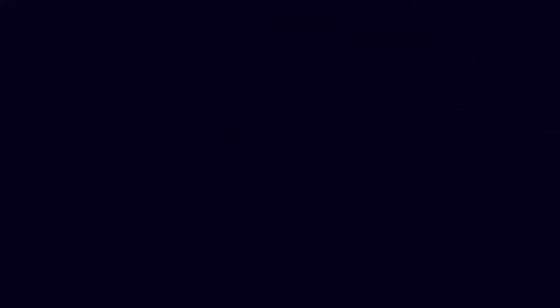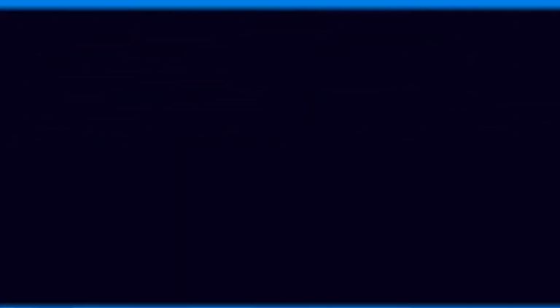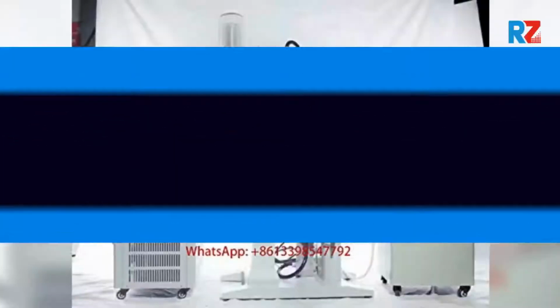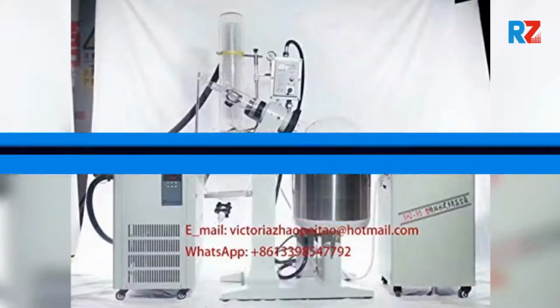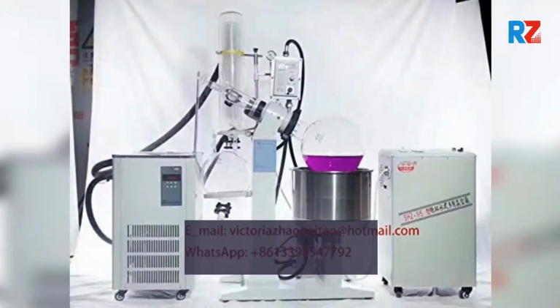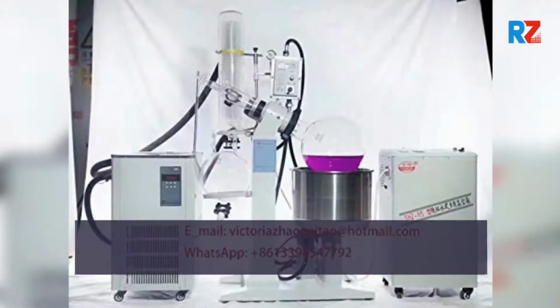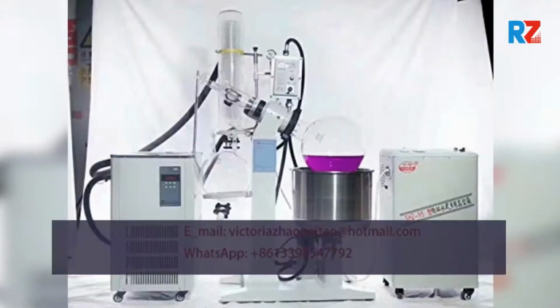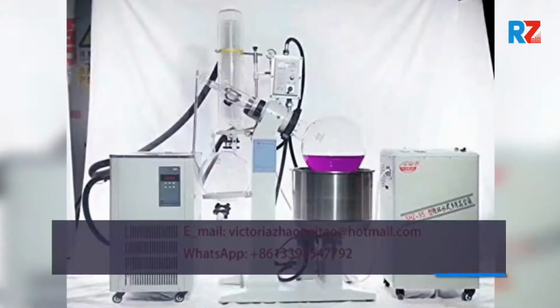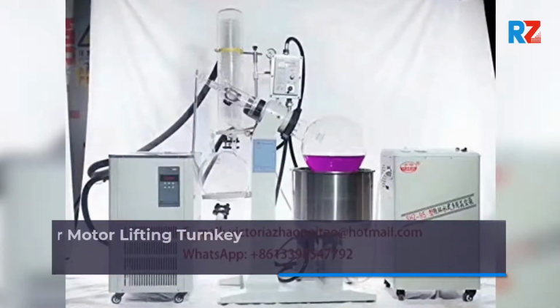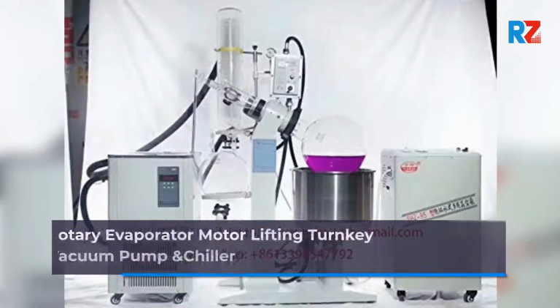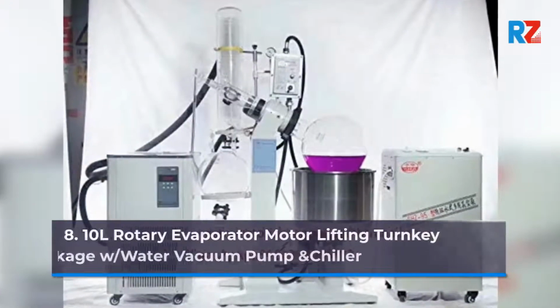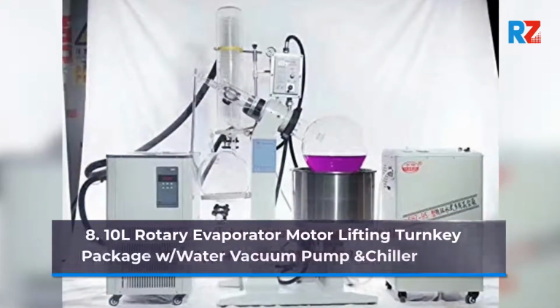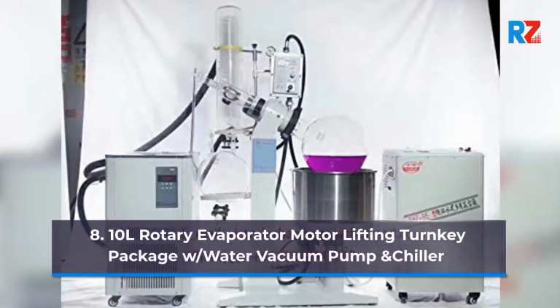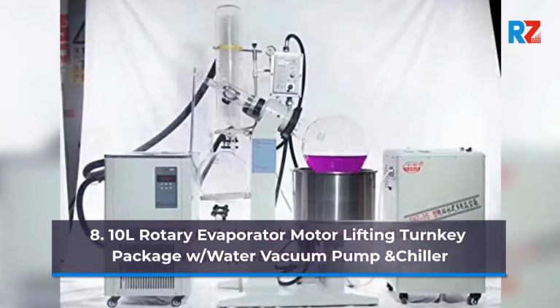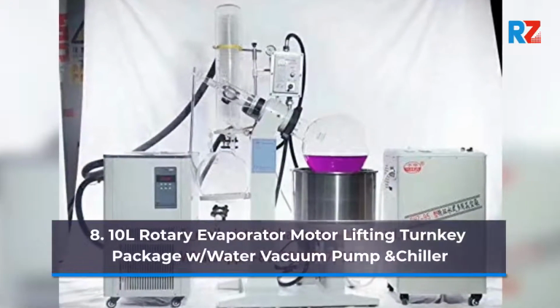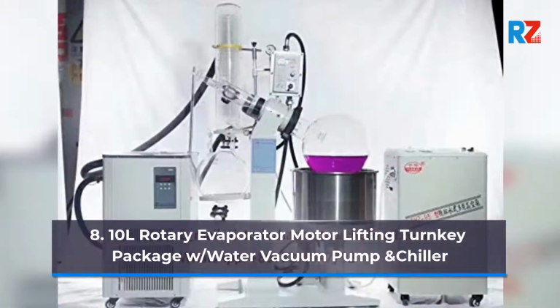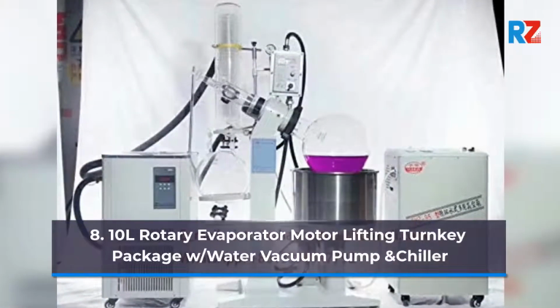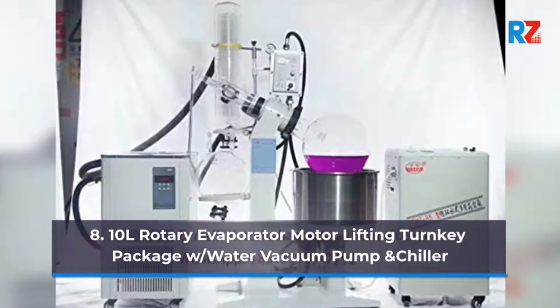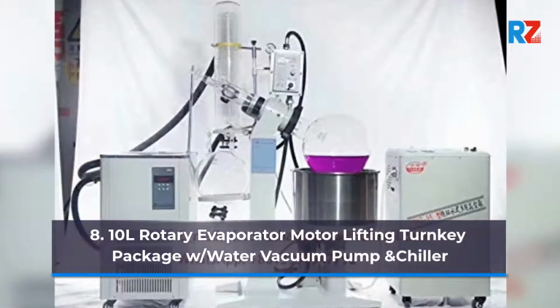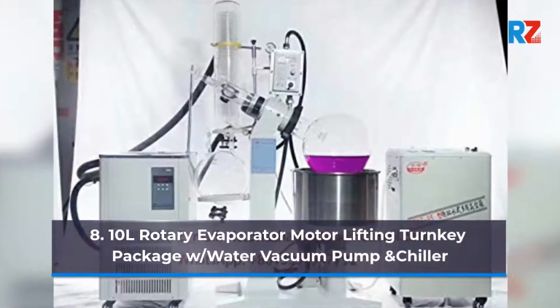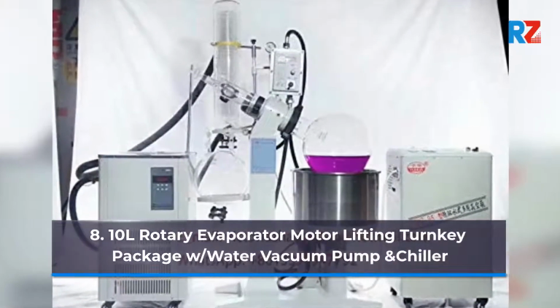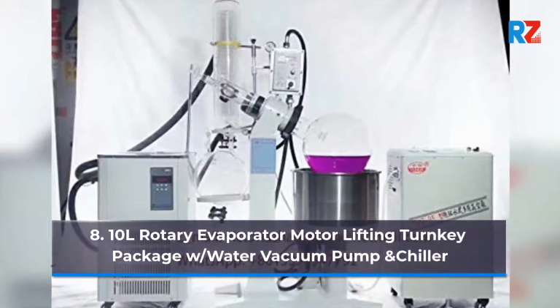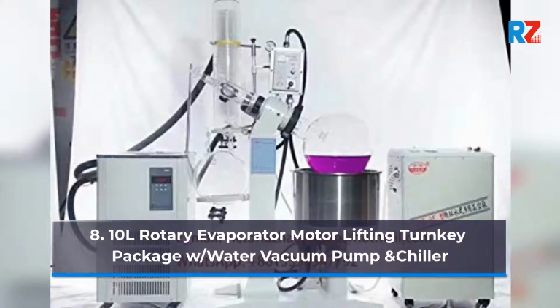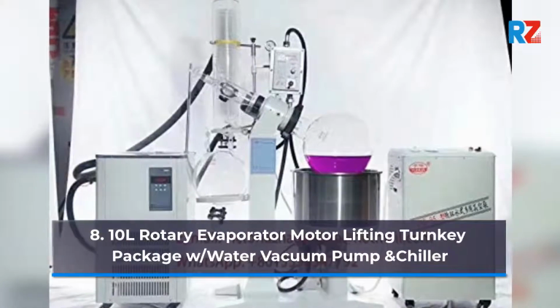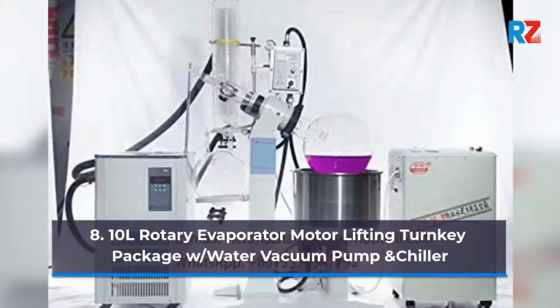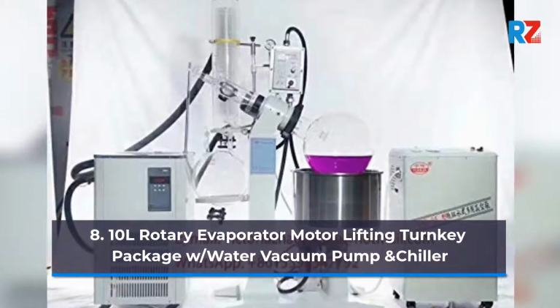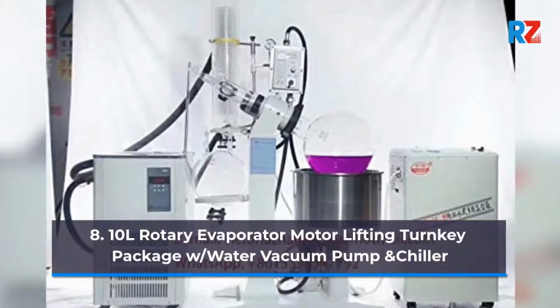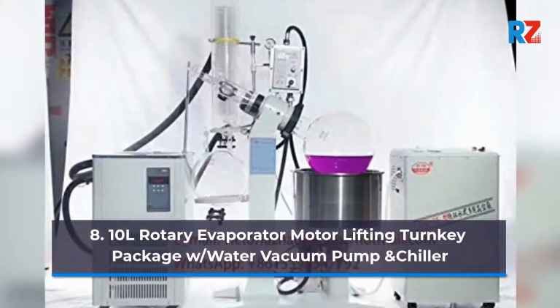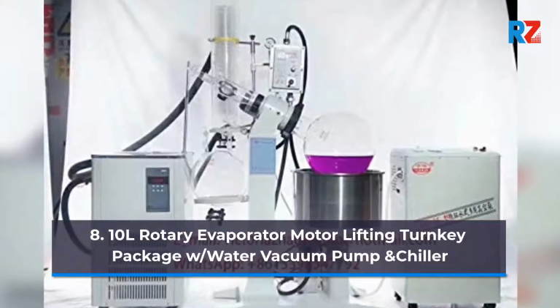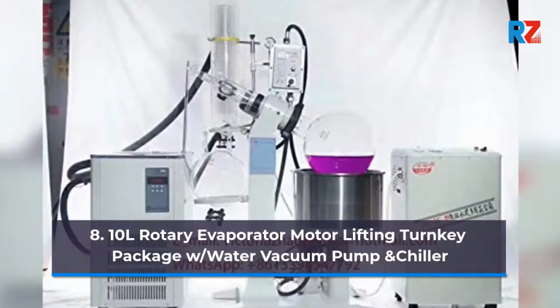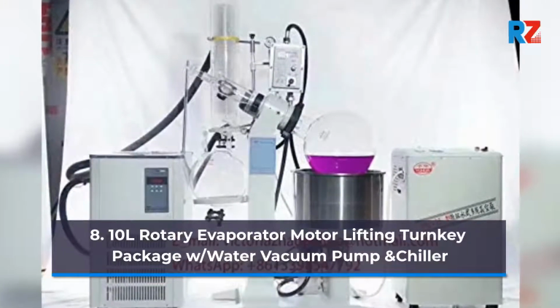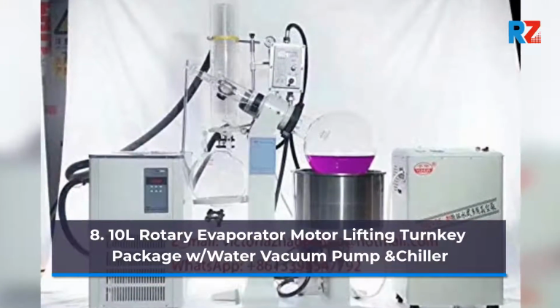8. 10 Liters Rotary Evaporator Motor Lifting Turnkey Package with Water Vacuum Pump and Chiller.